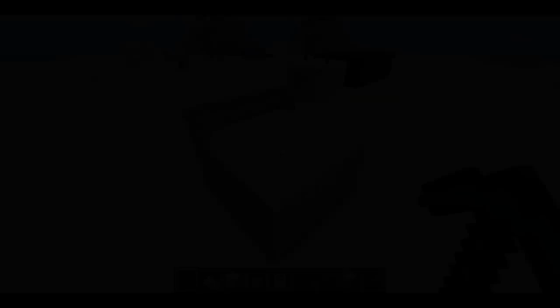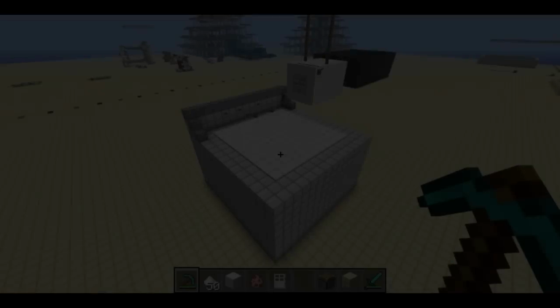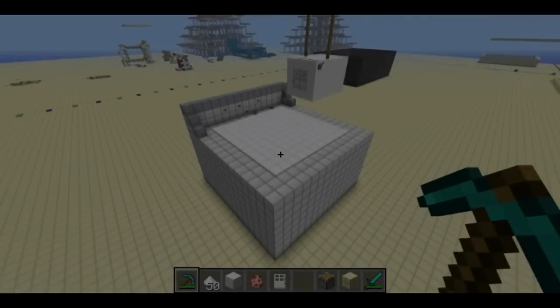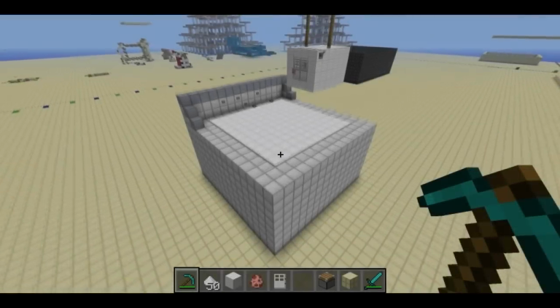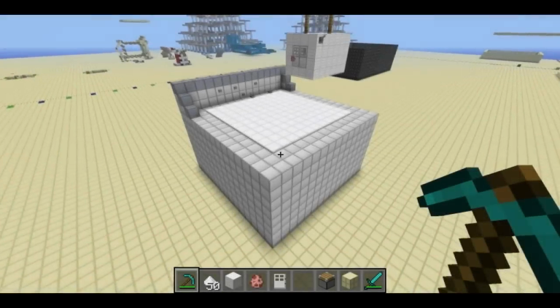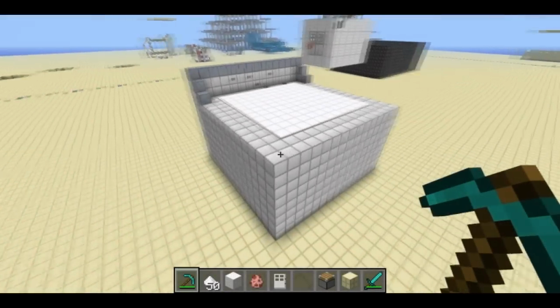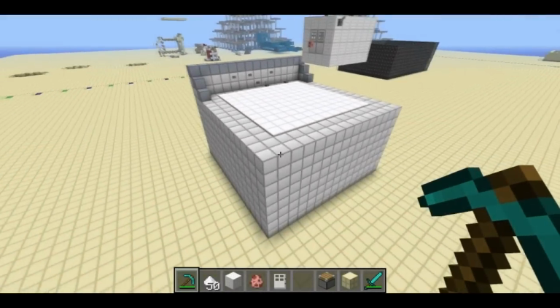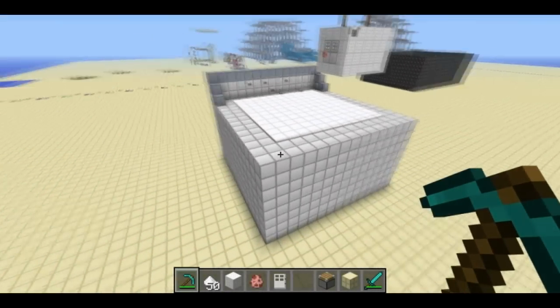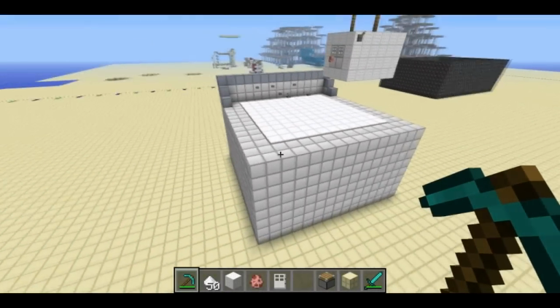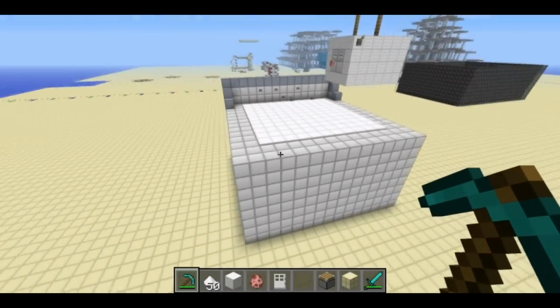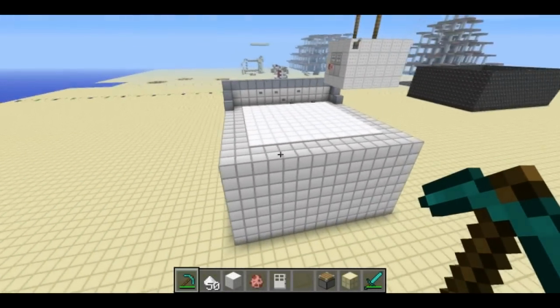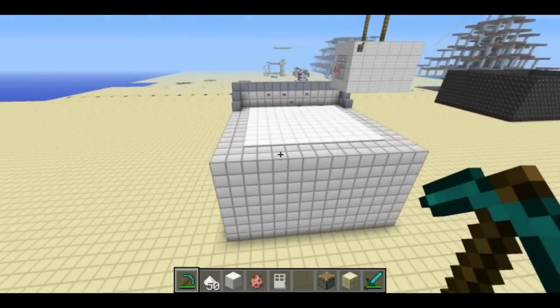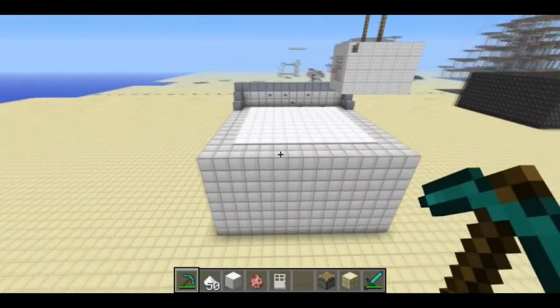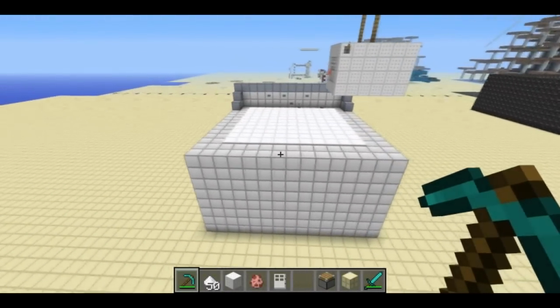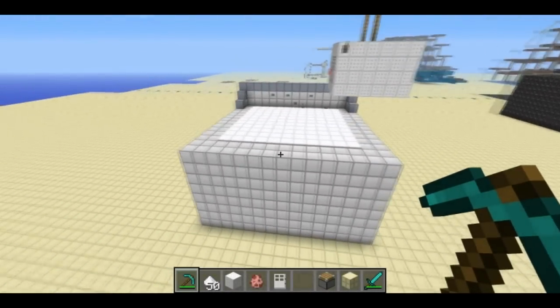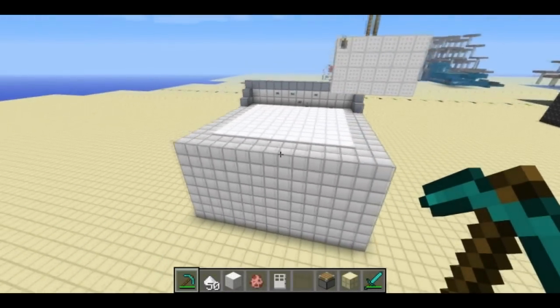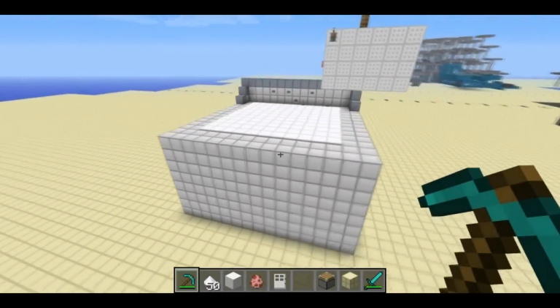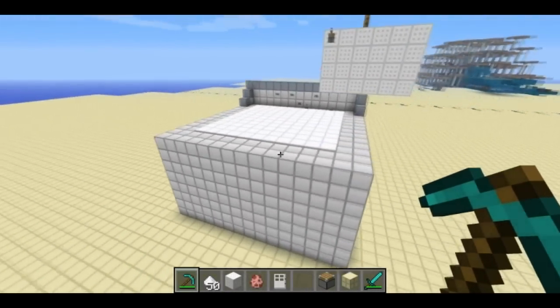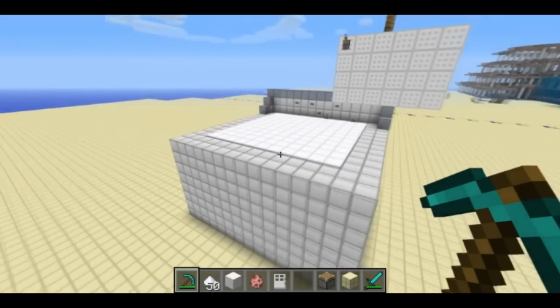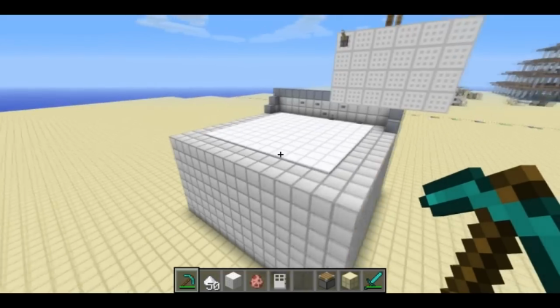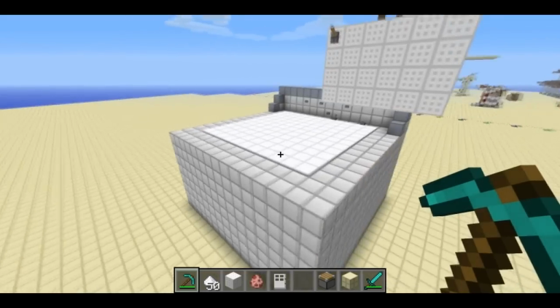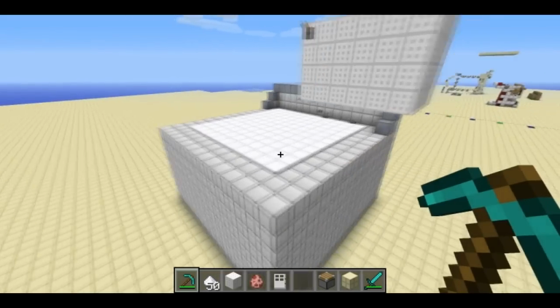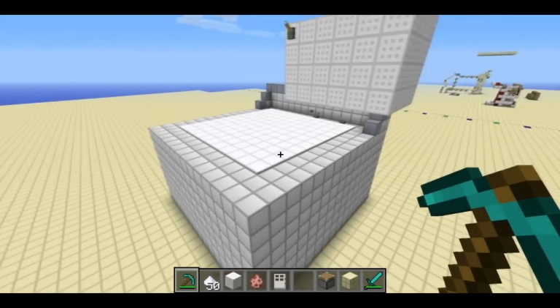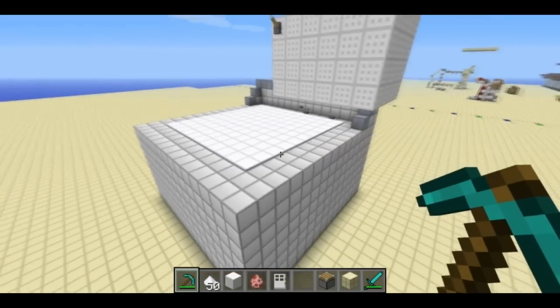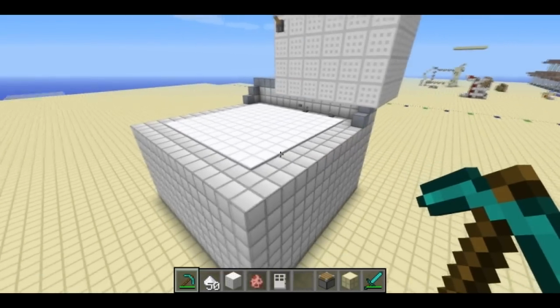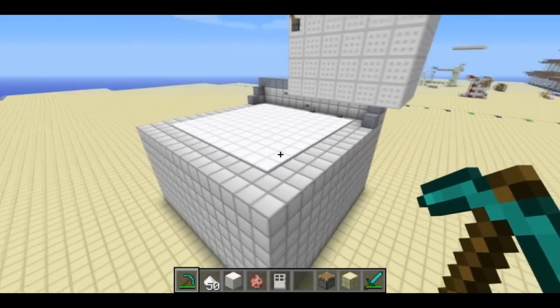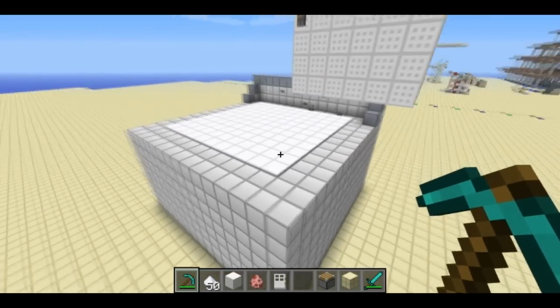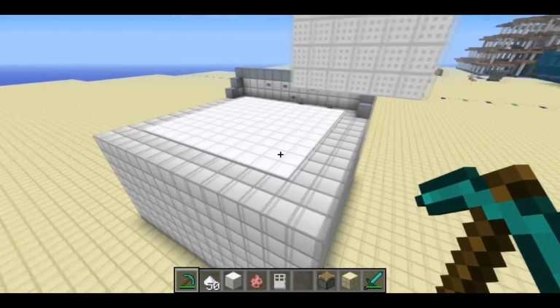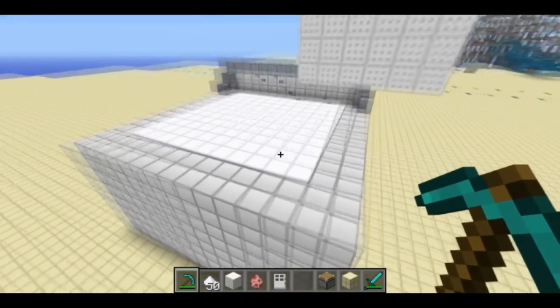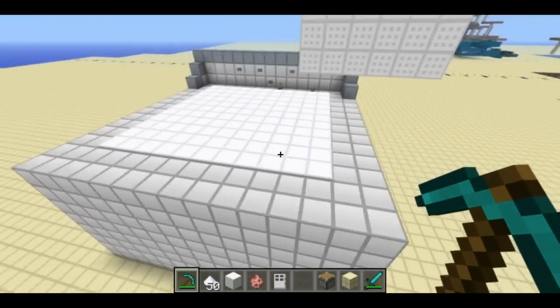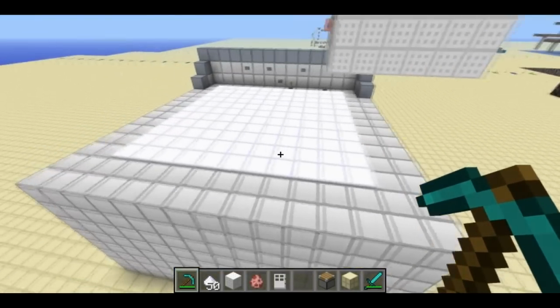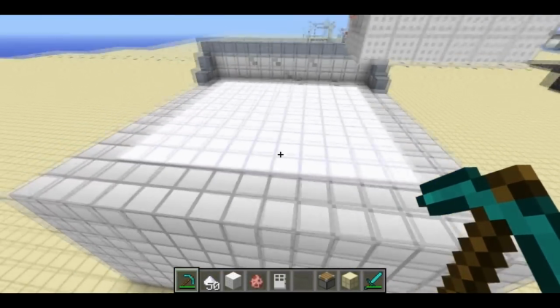Welcome back, Sethbling here. I built a prototype washing machine in Minecraft. Let me show you how it works.